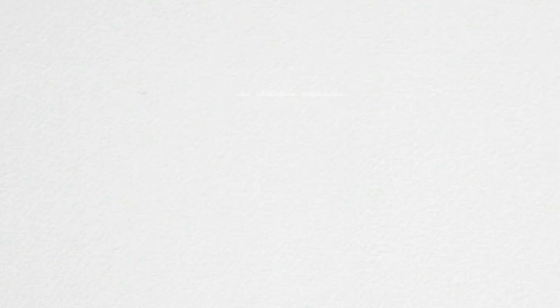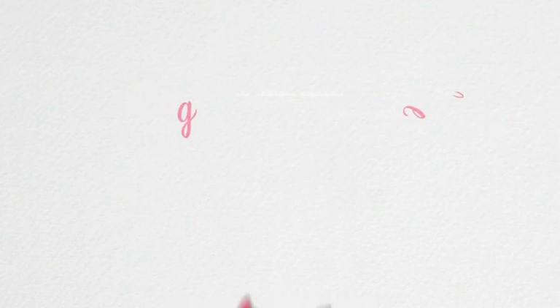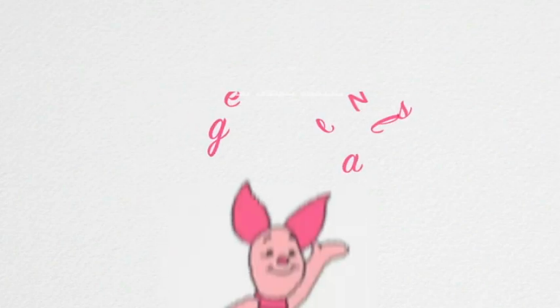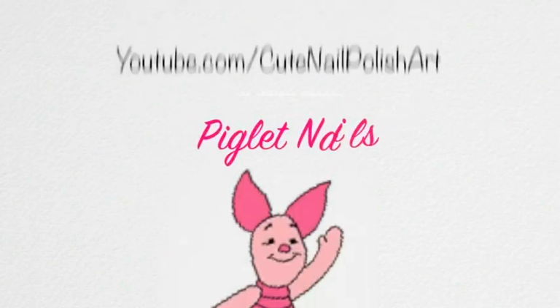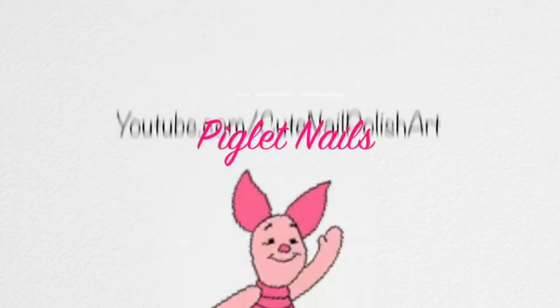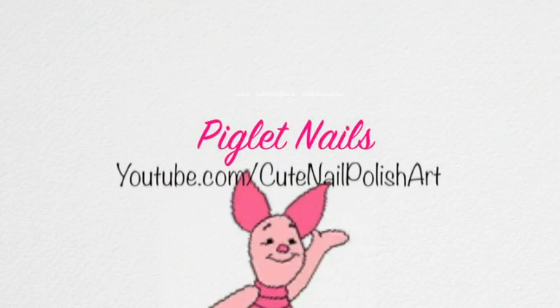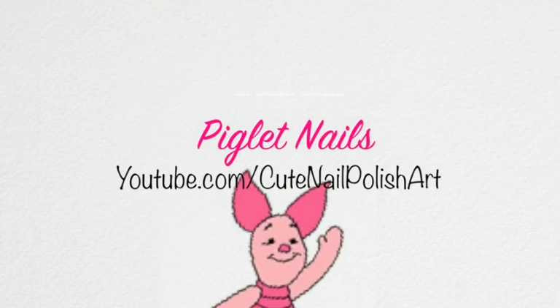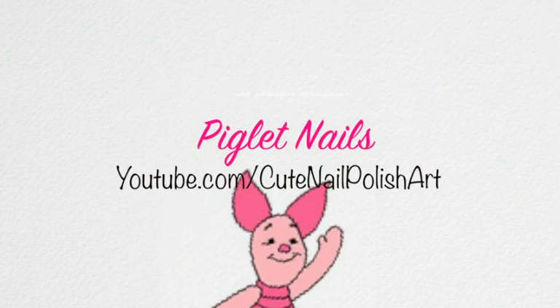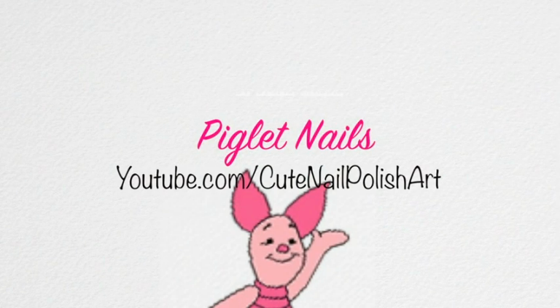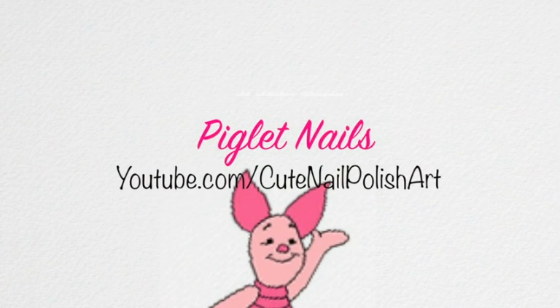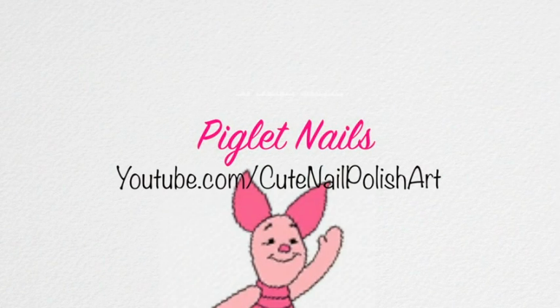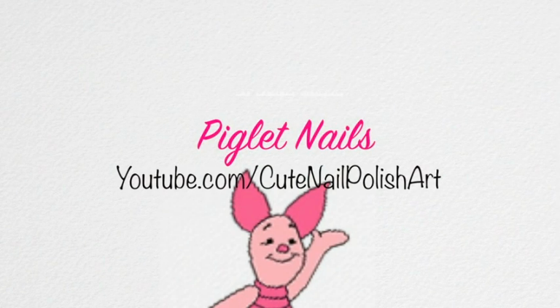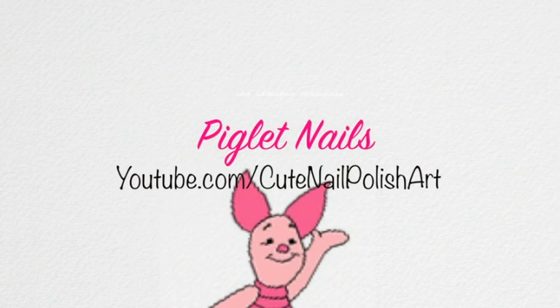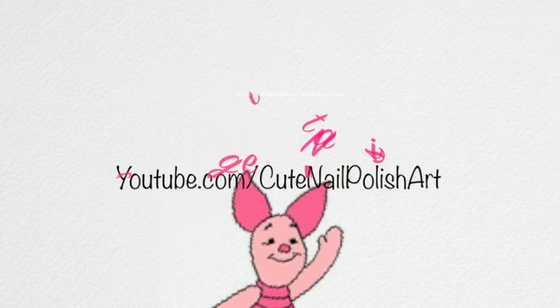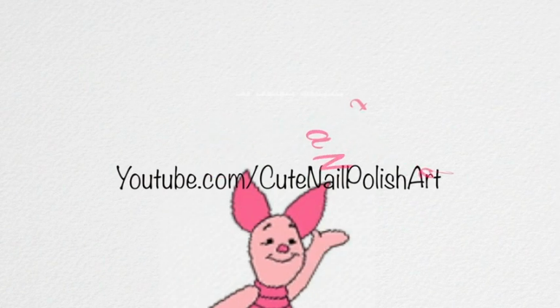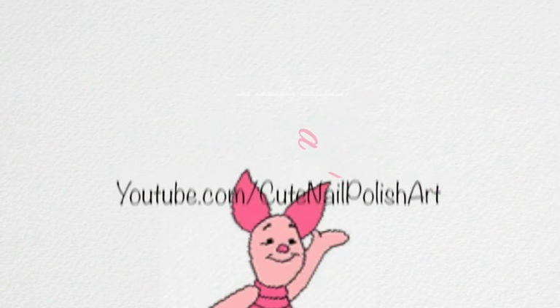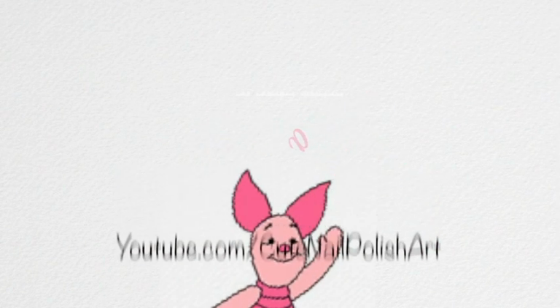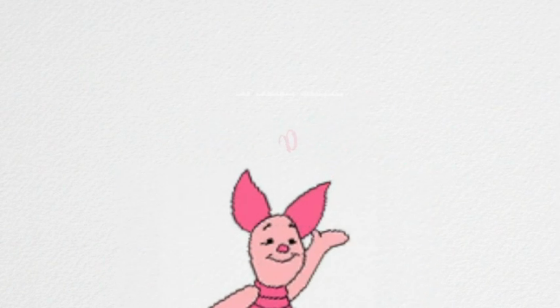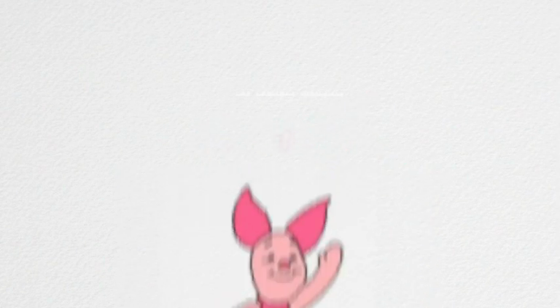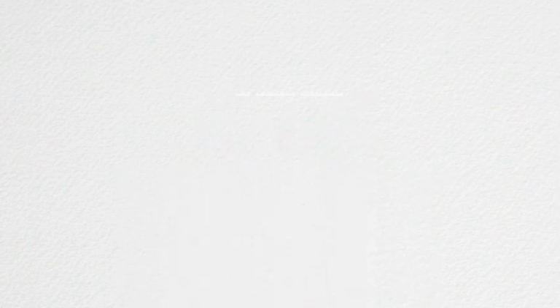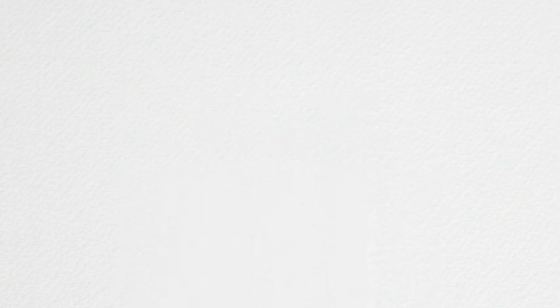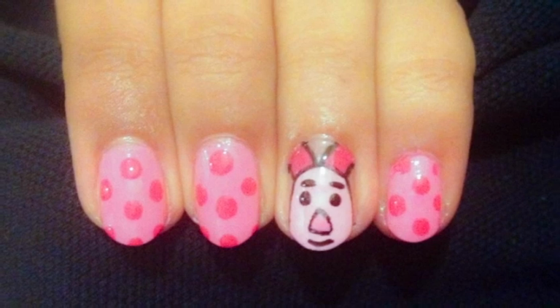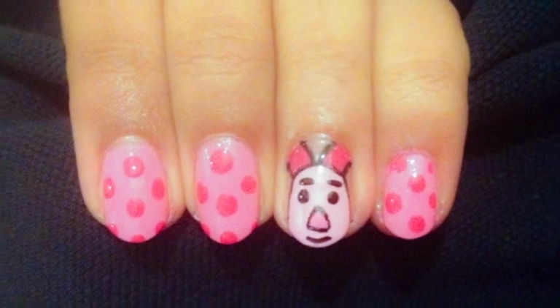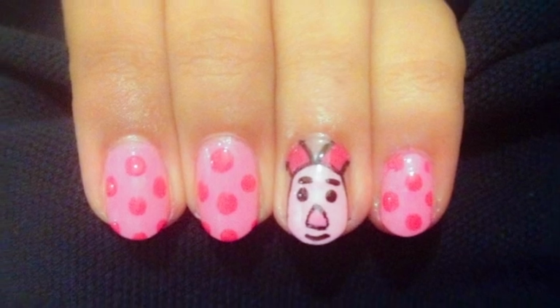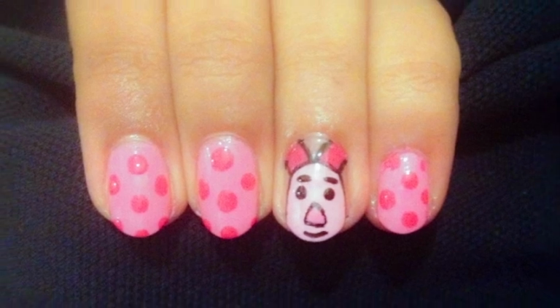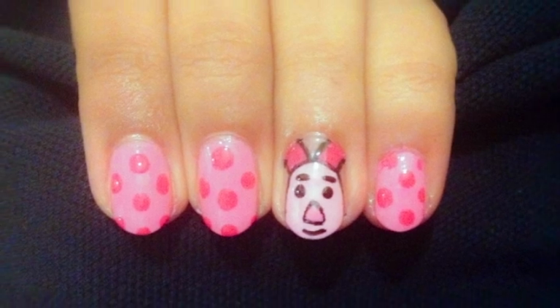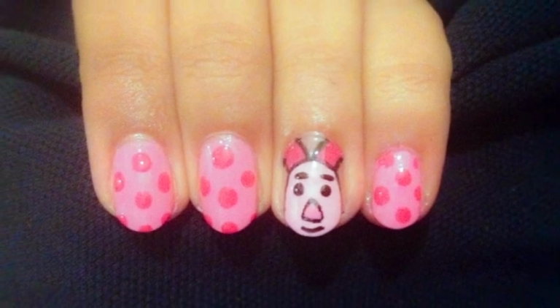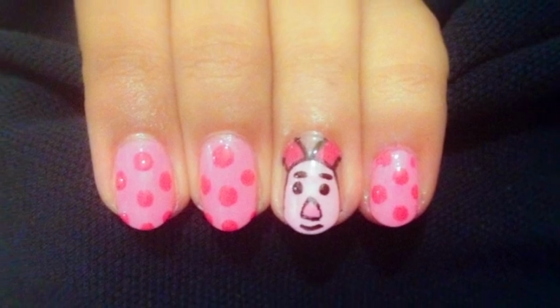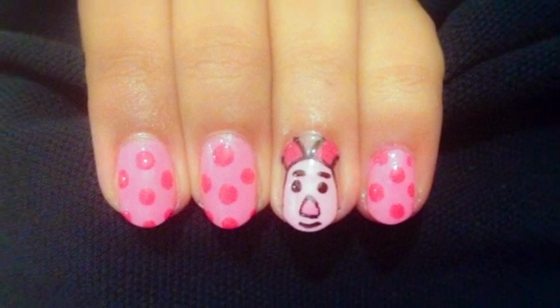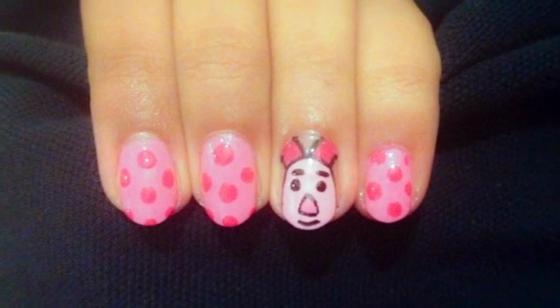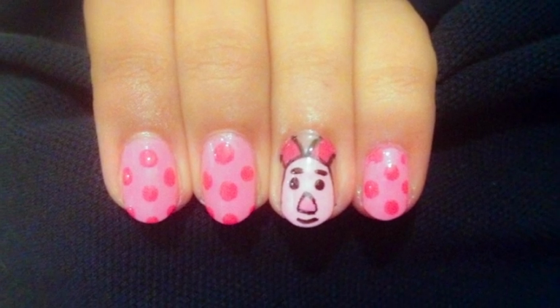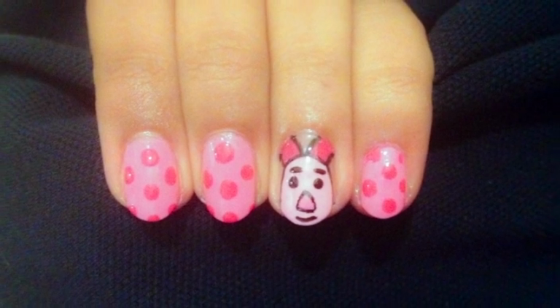Hi my lovelies! Today I'm going to show you how to create this cute piglet nail design, so stay tuned!